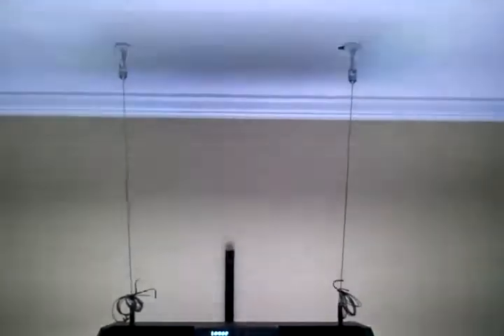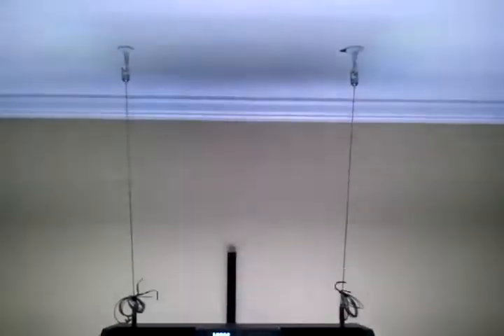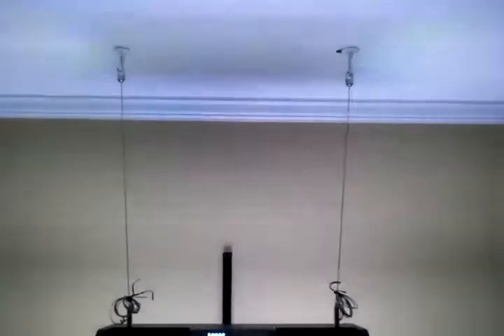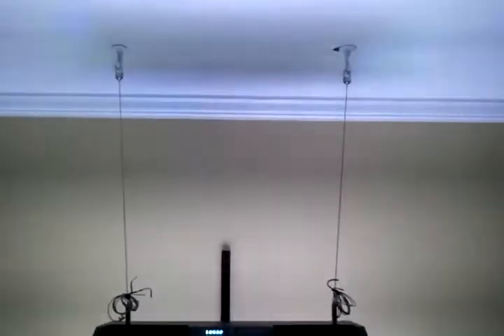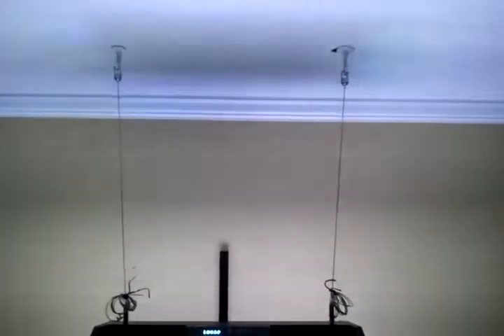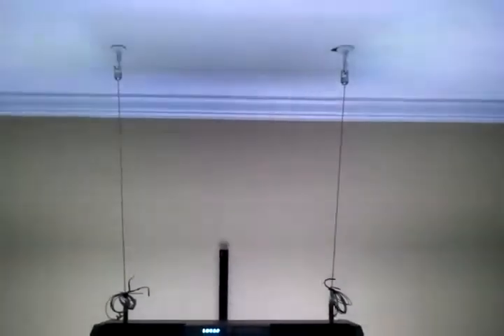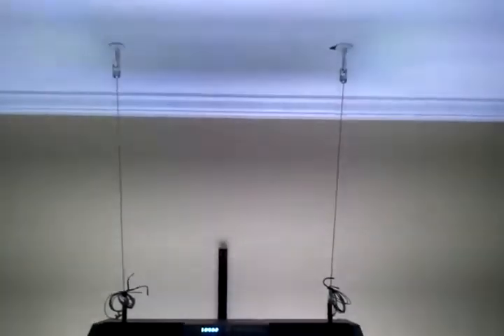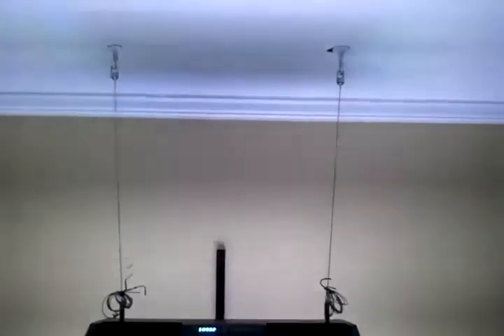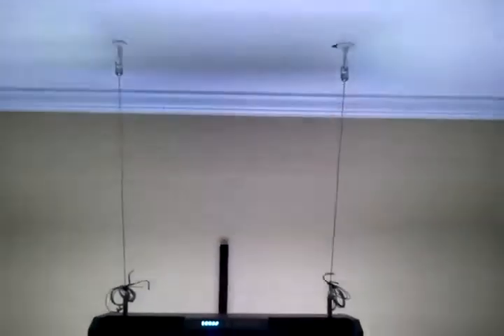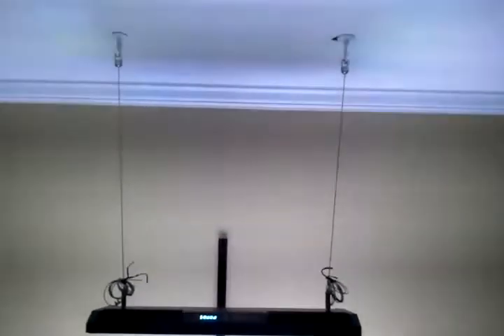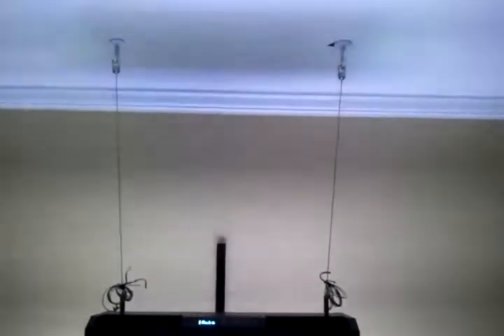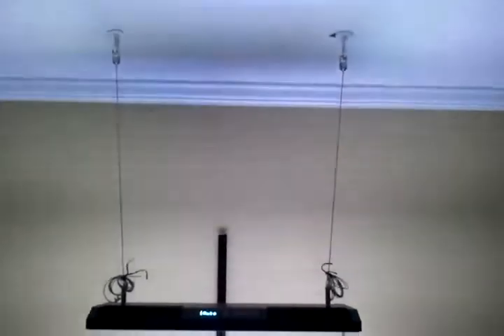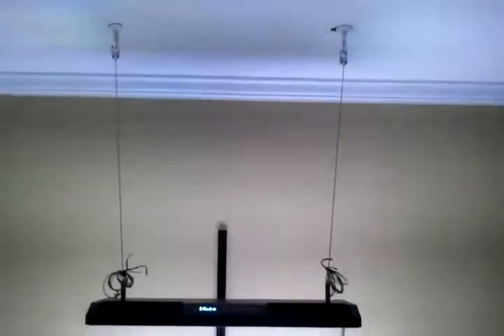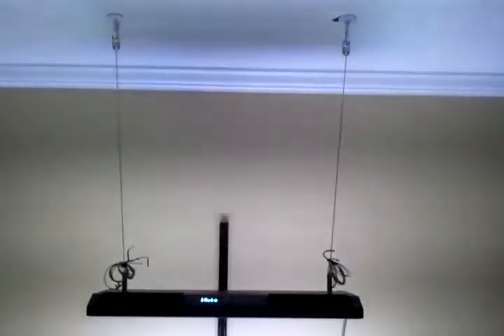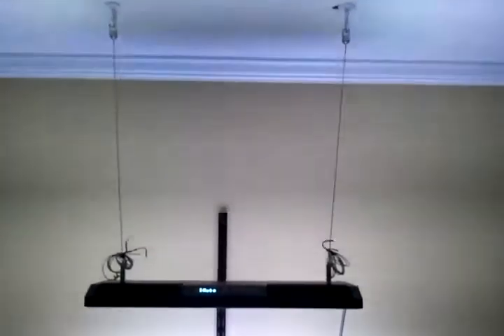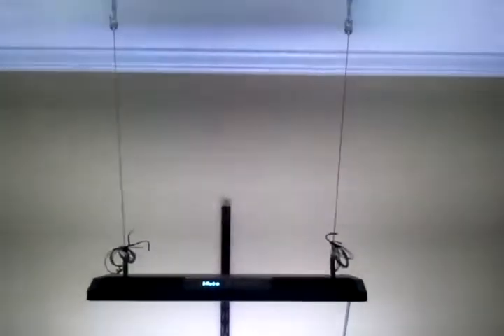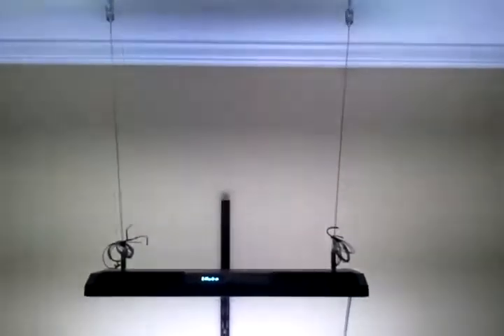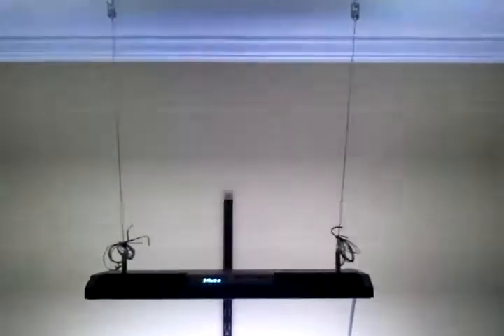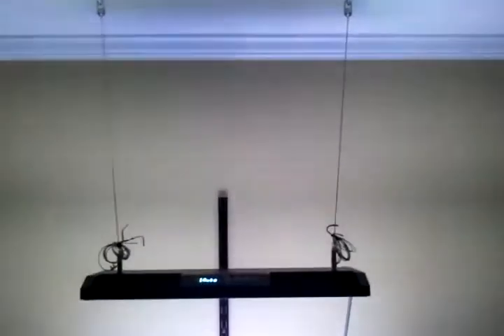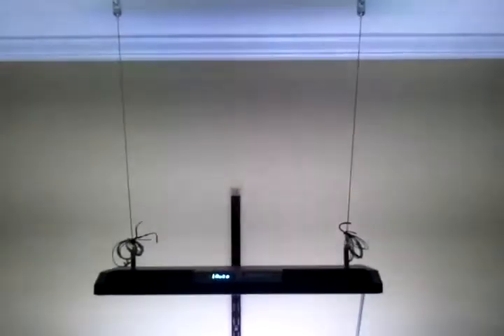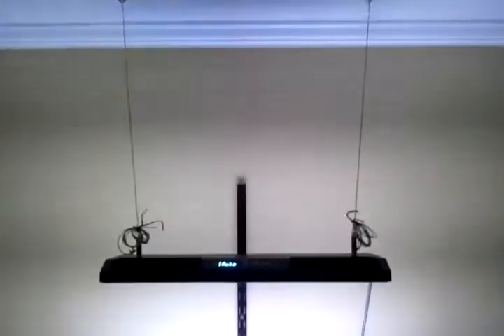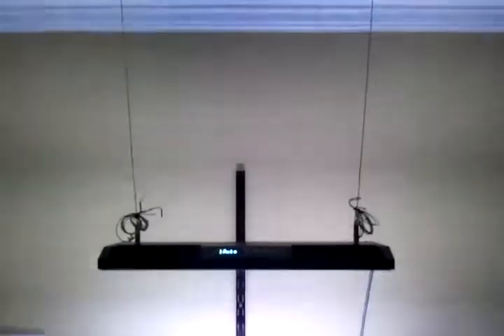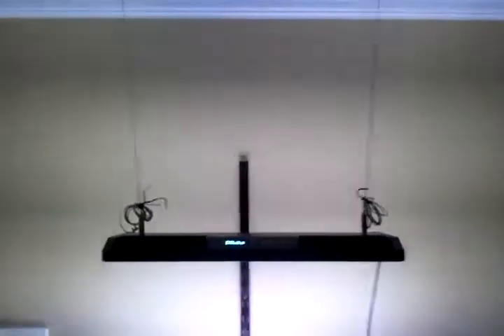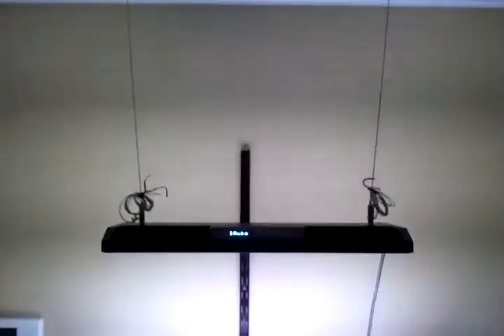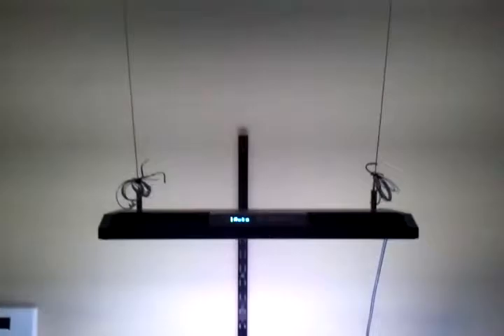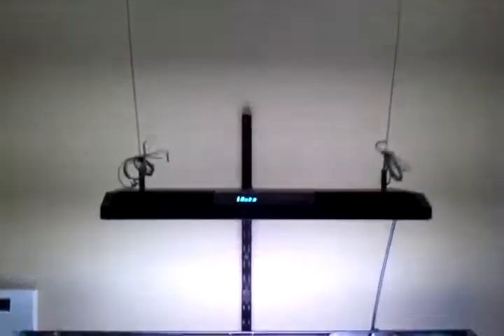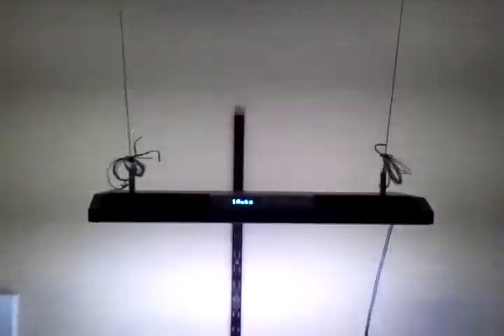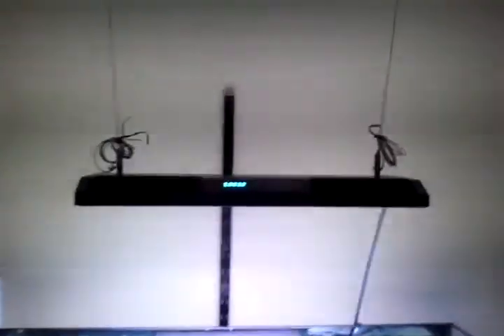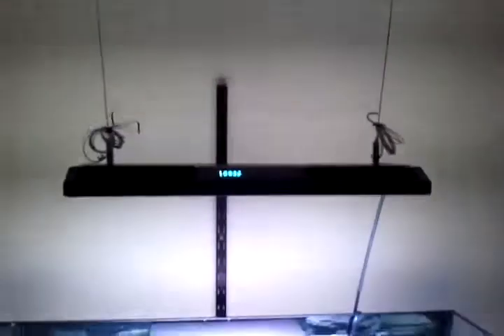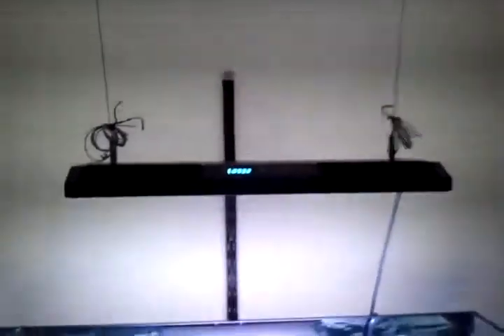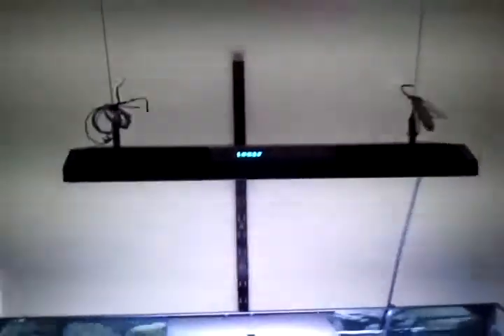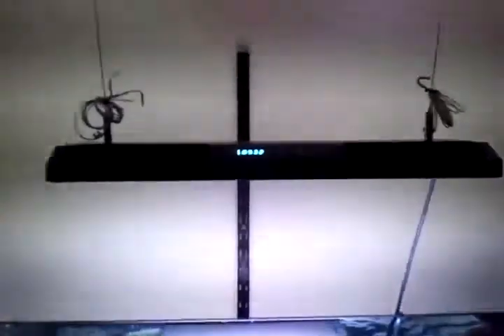Got it hung from the ceiling. The thing only weighs about six pounds — pretty mint.